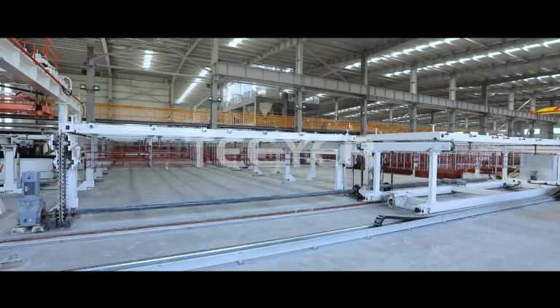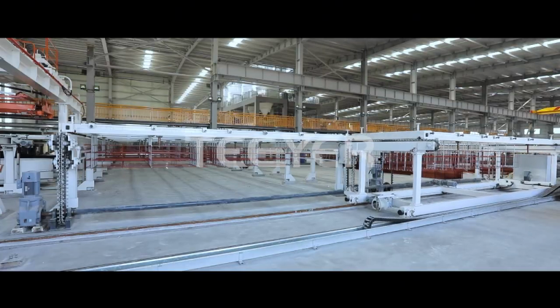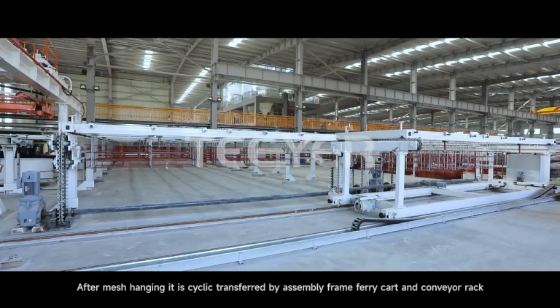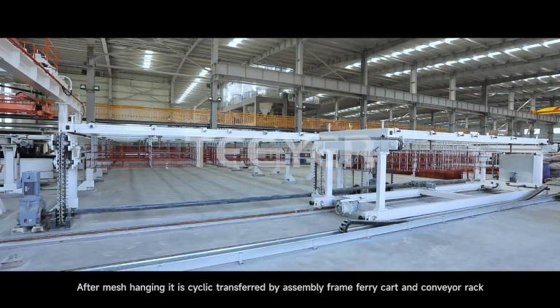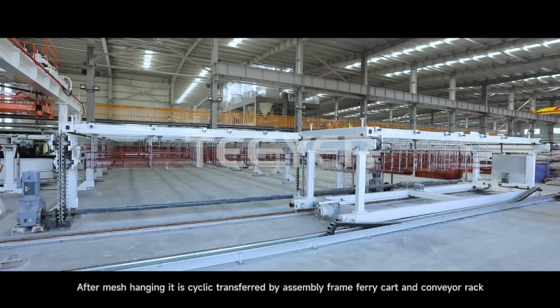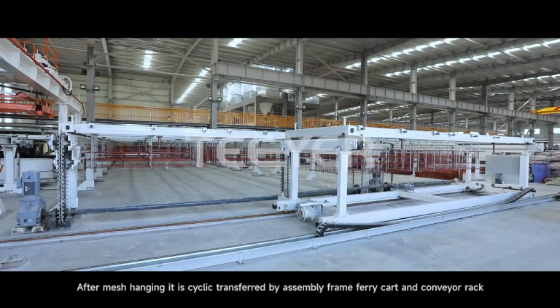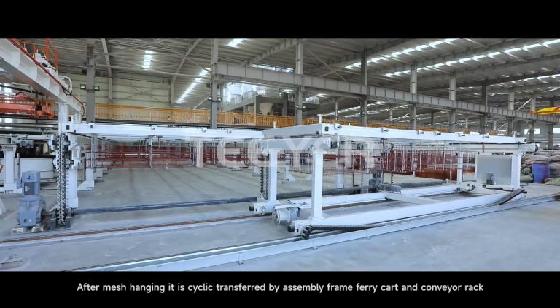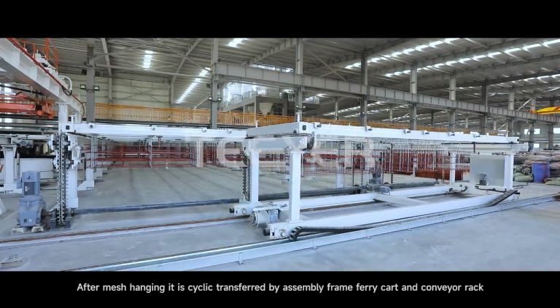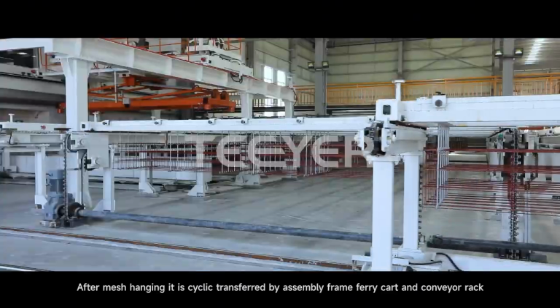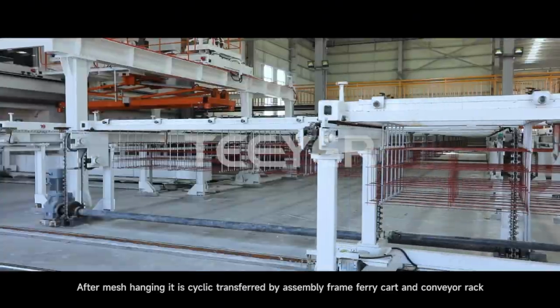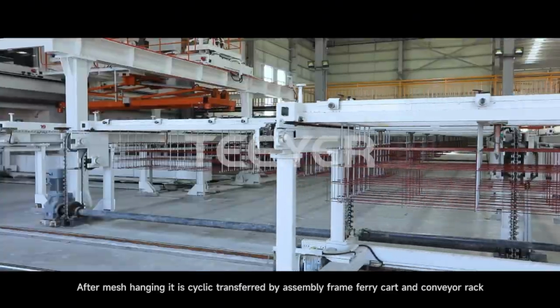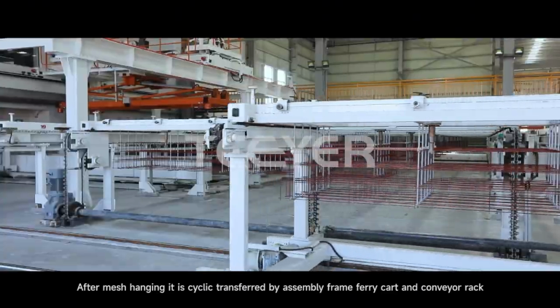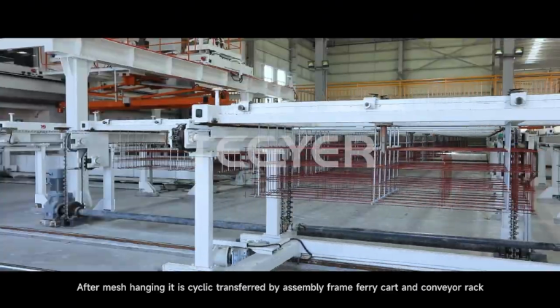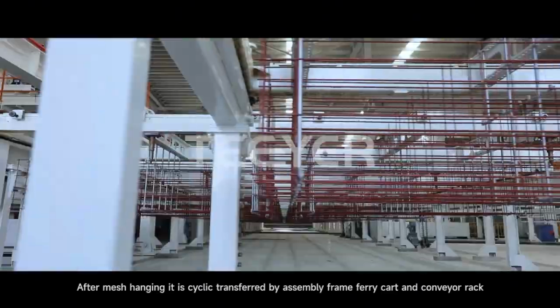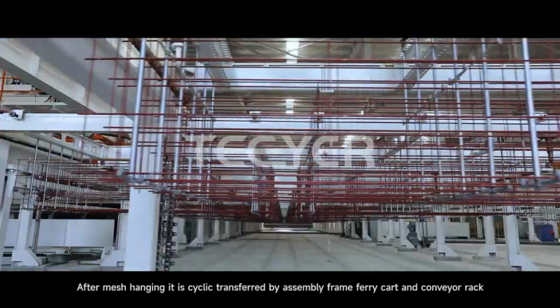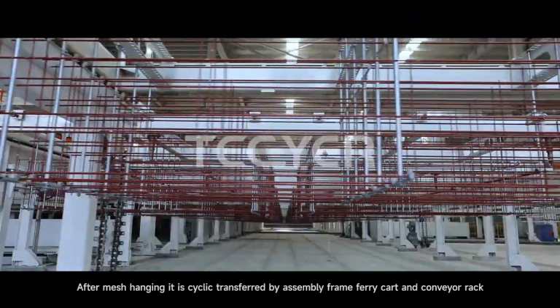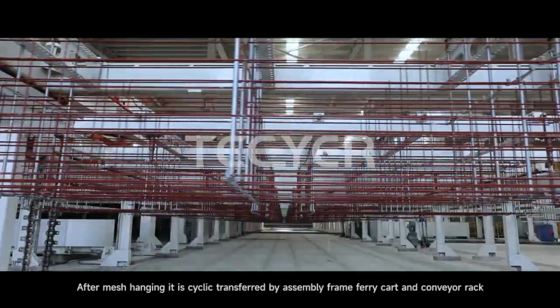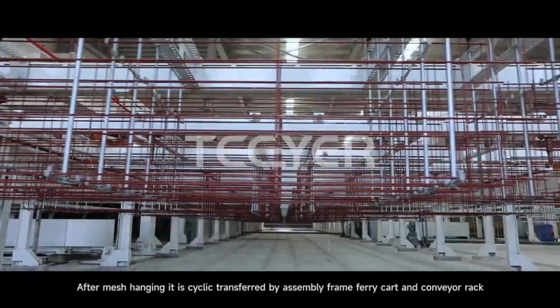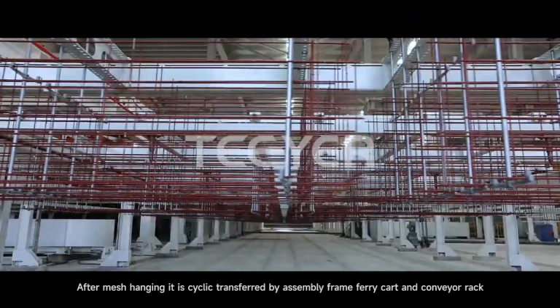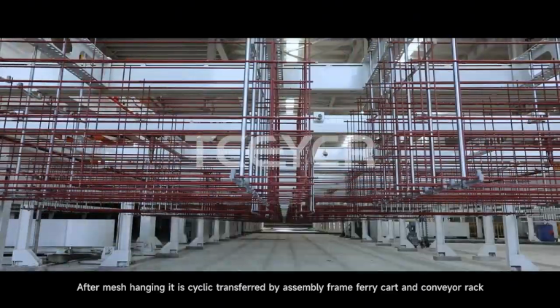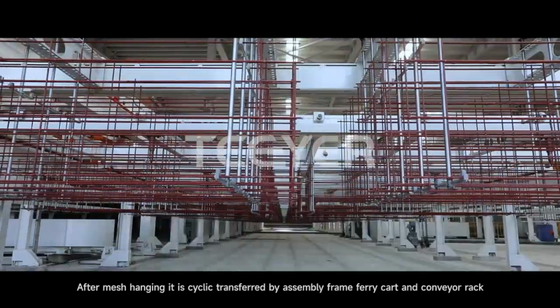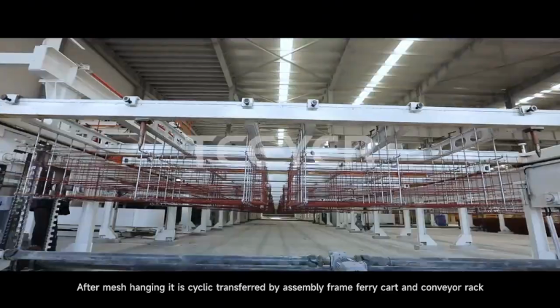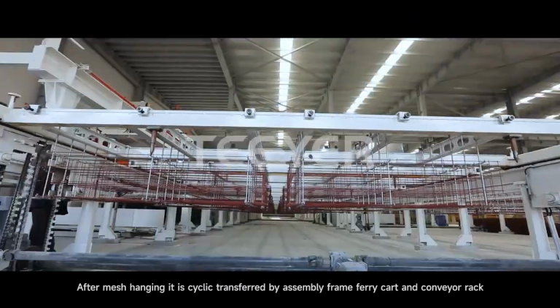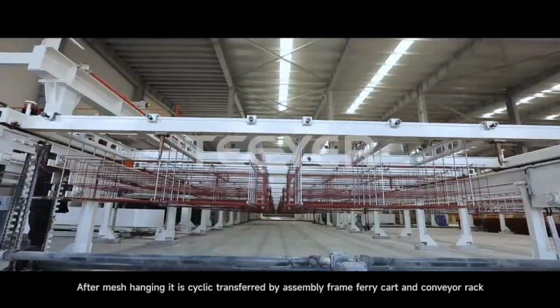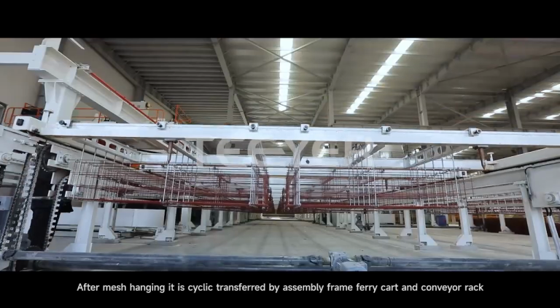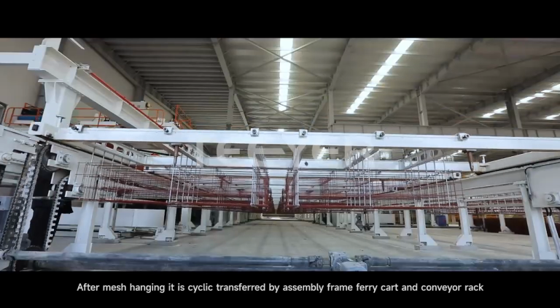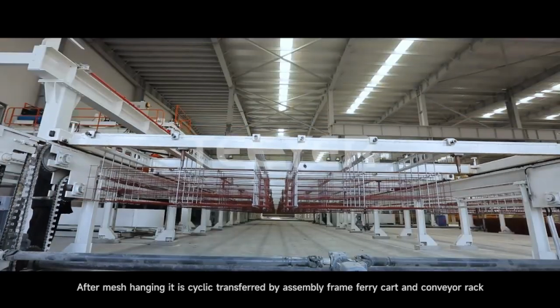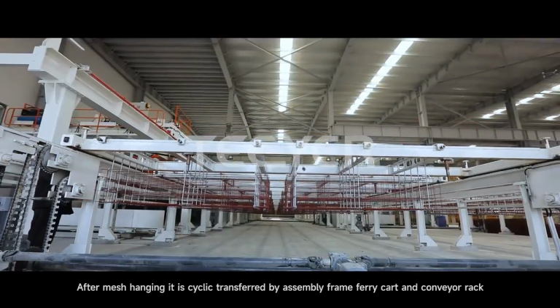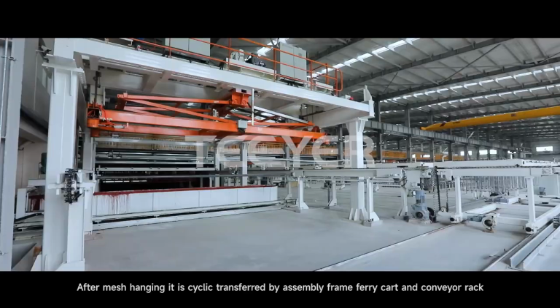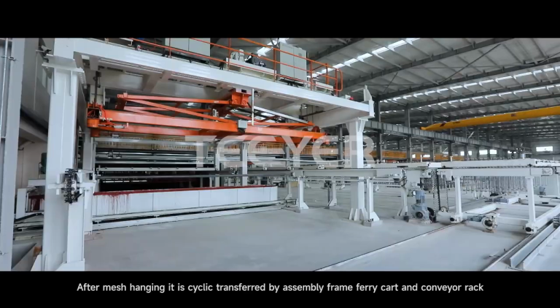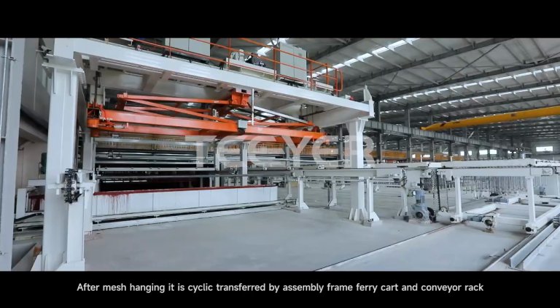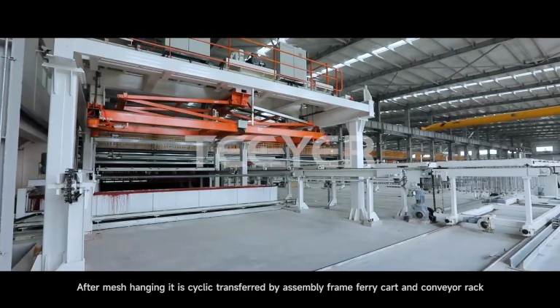After mesh hanging, it is cyclically transferred by assembly frame ferry cart and conveyor rack.